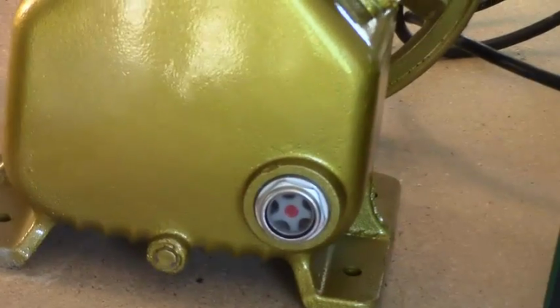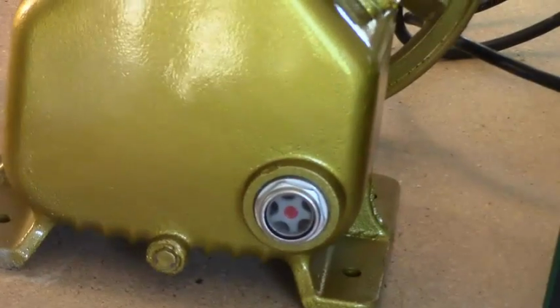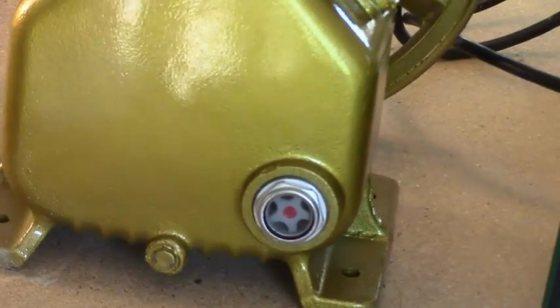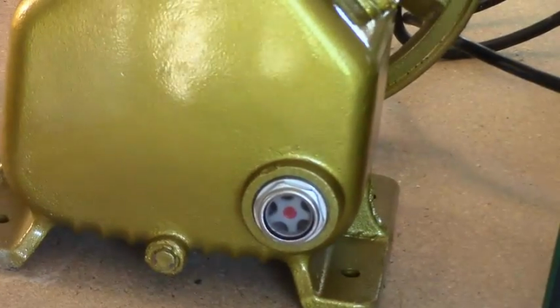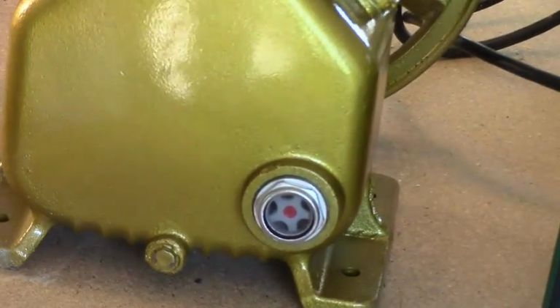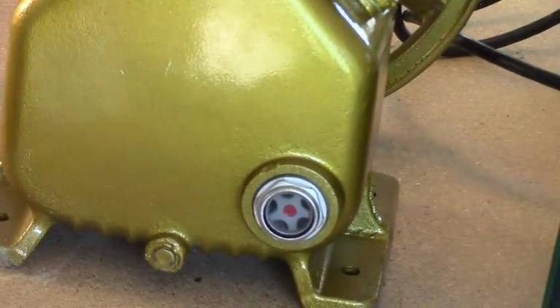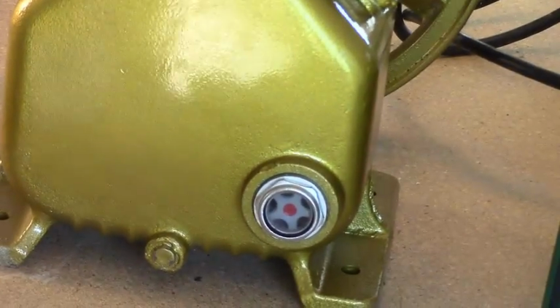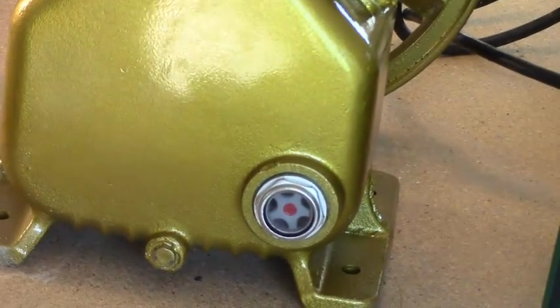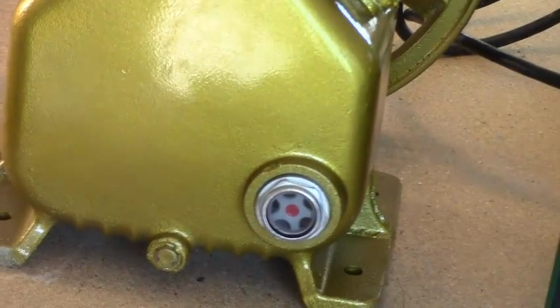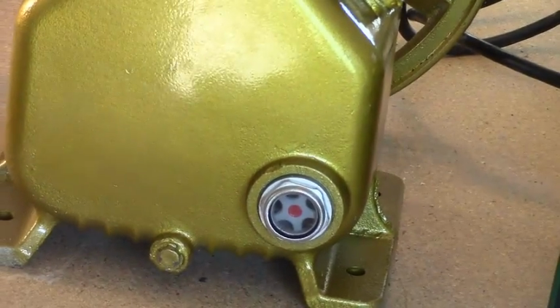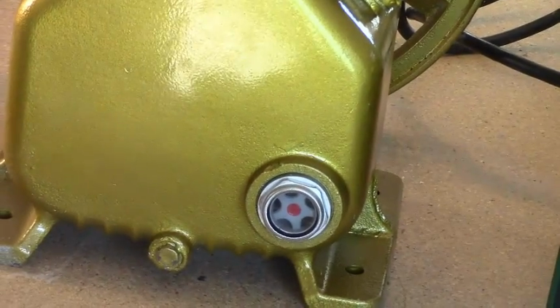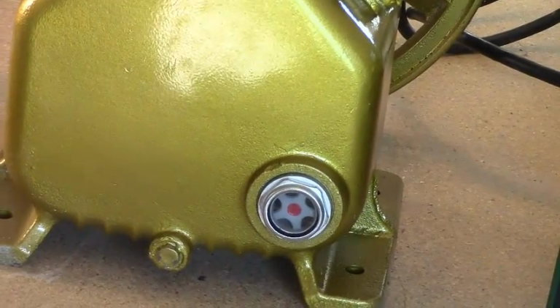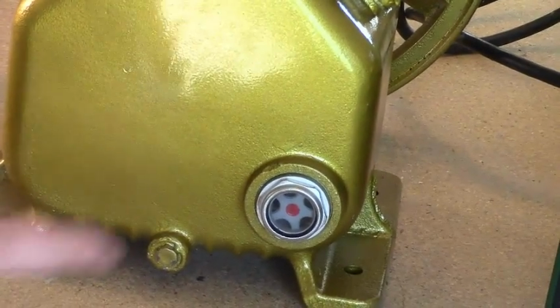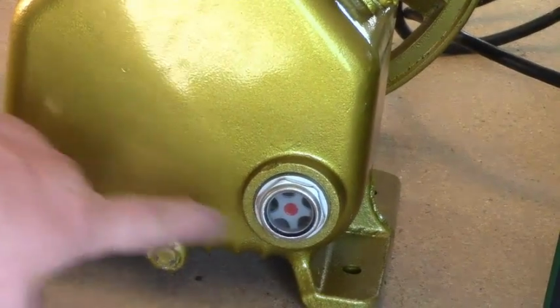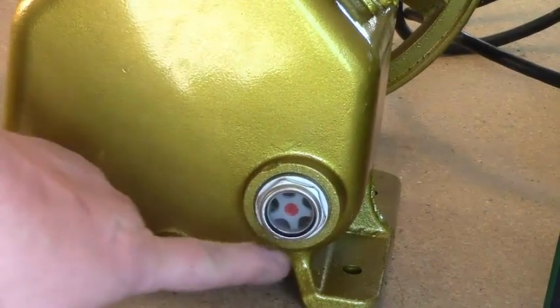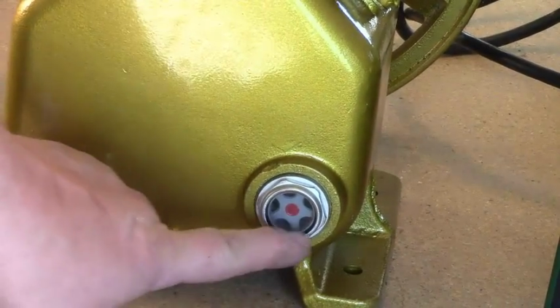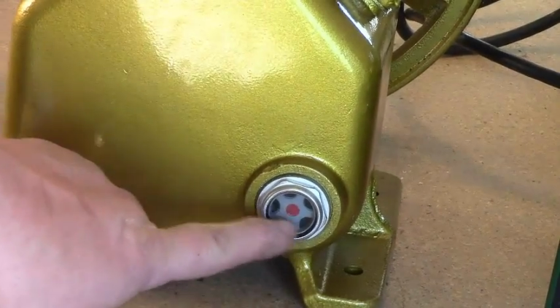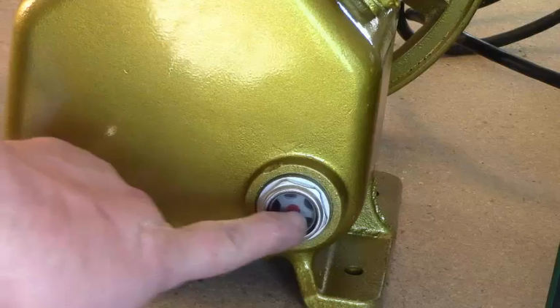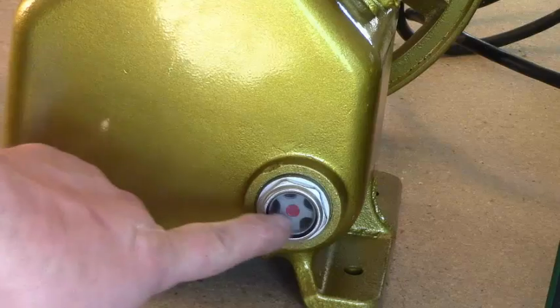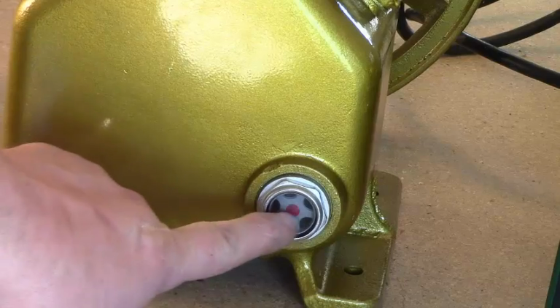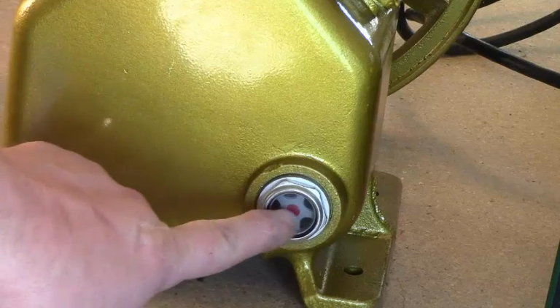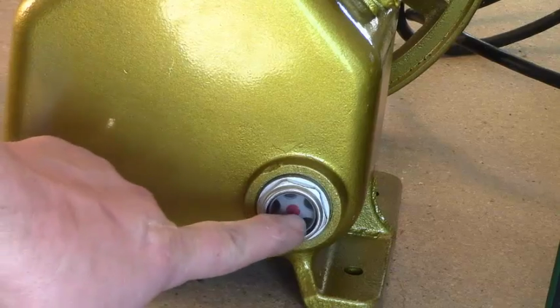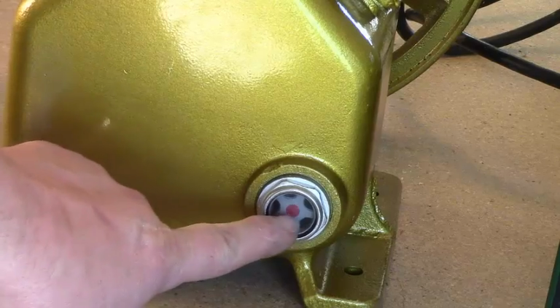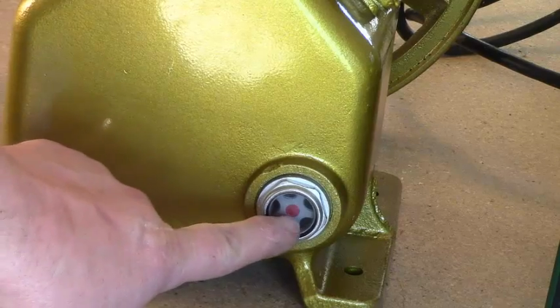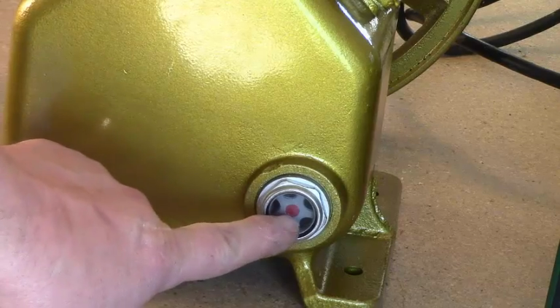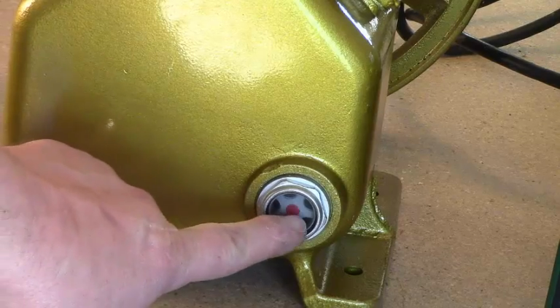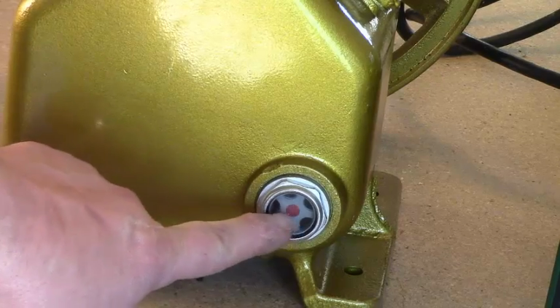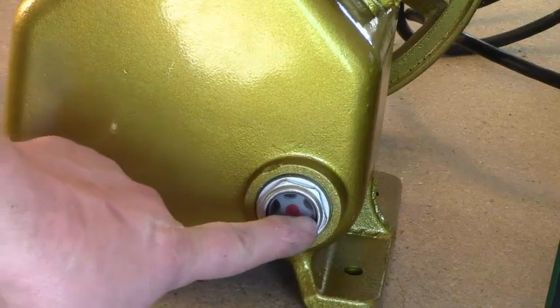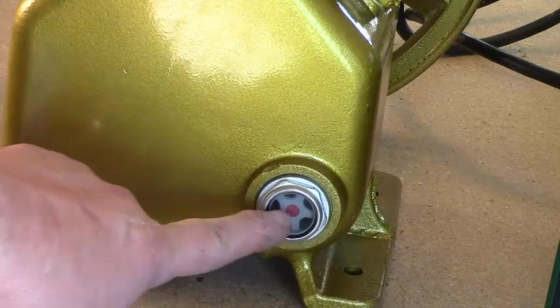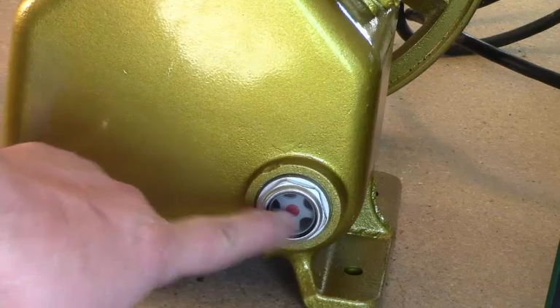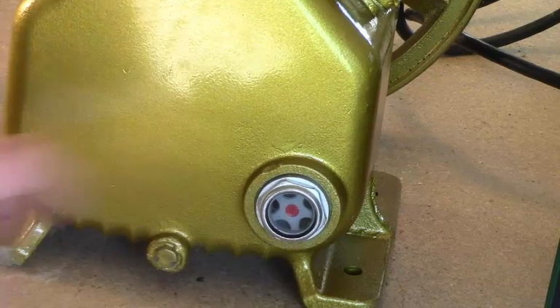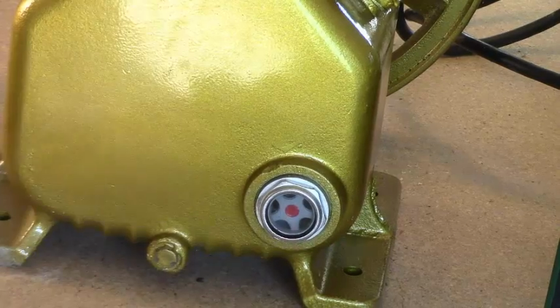That's a glass for the oil level. When you put oil in it, you'll level it up with that red dot right there.